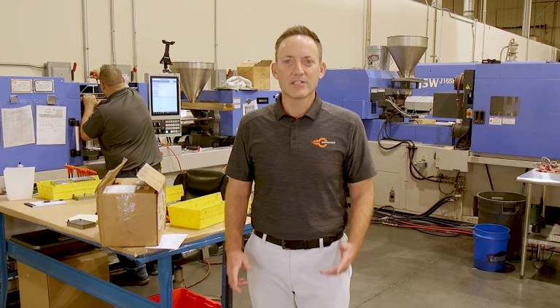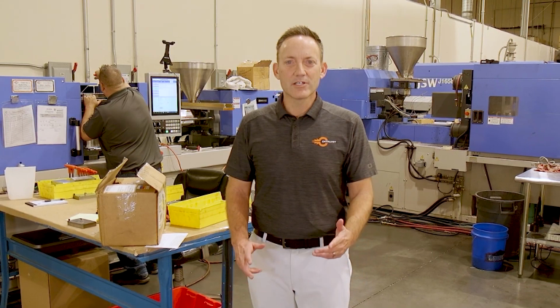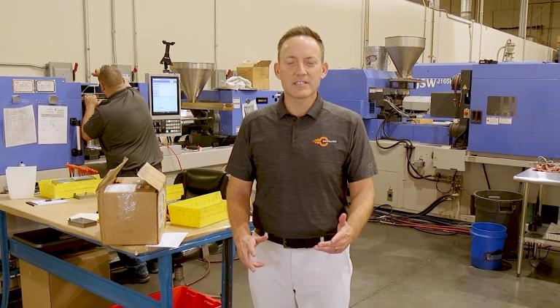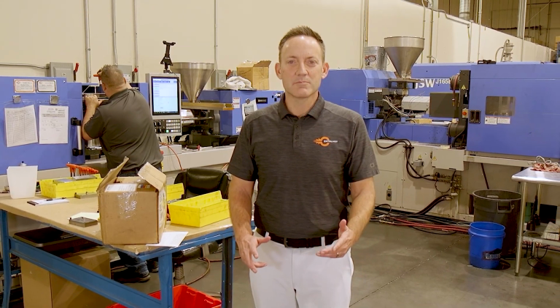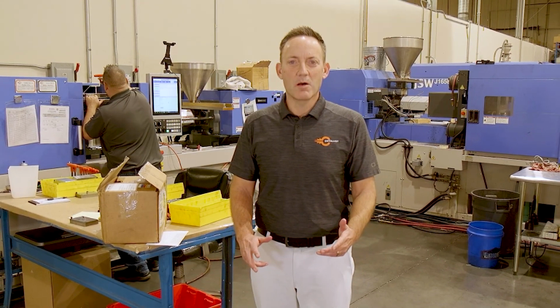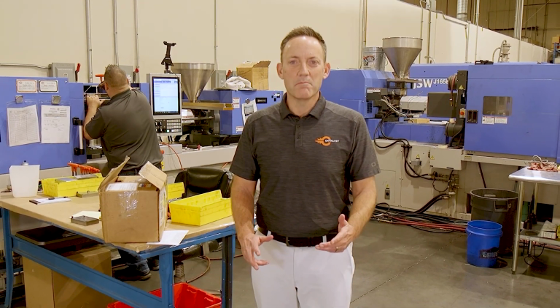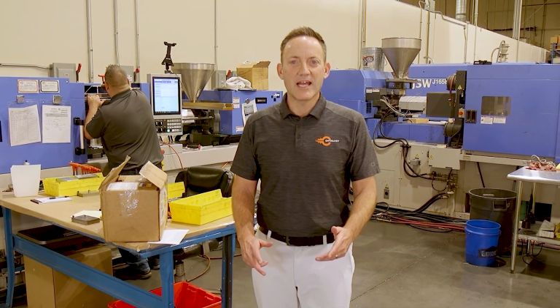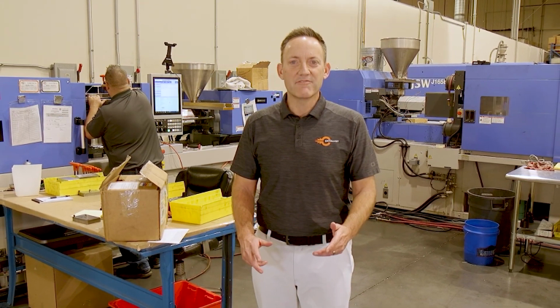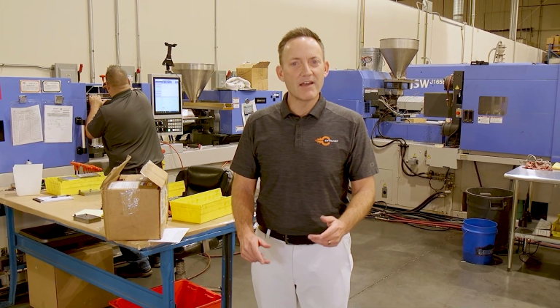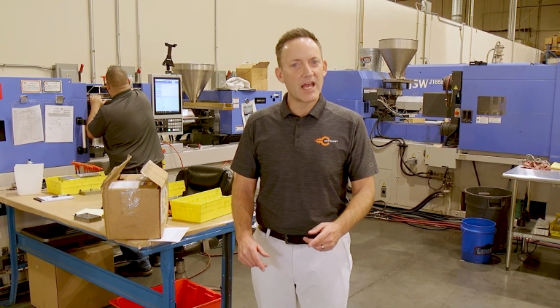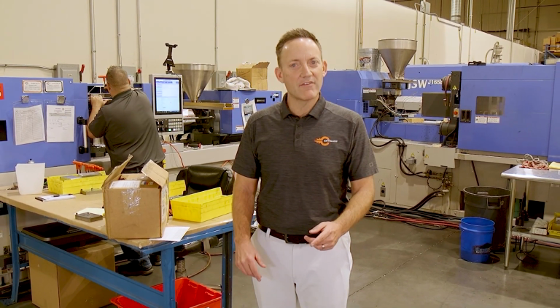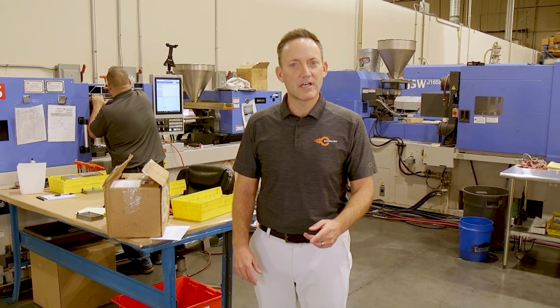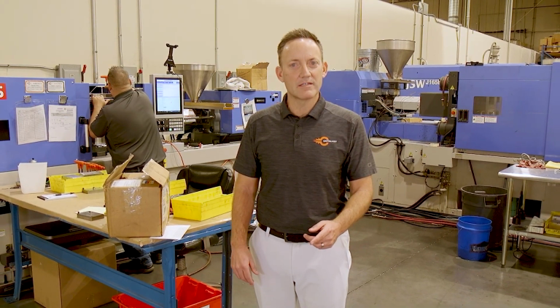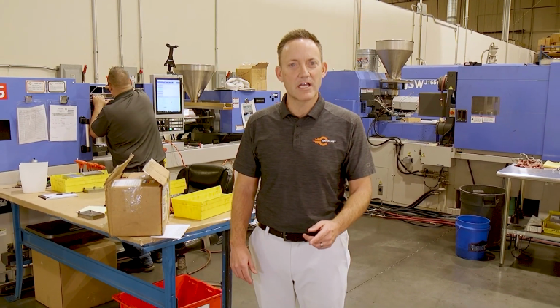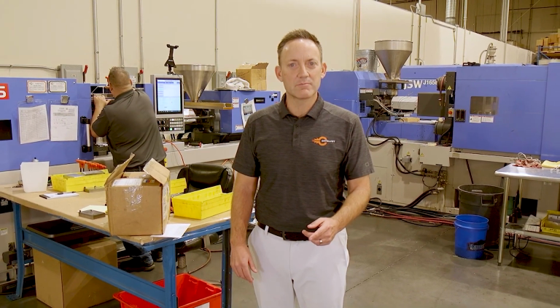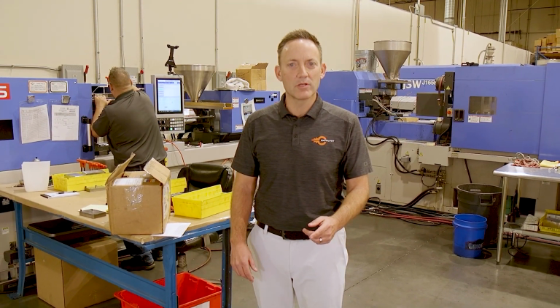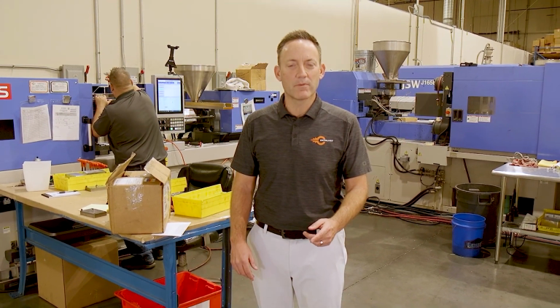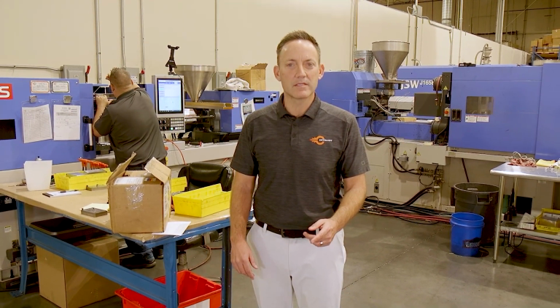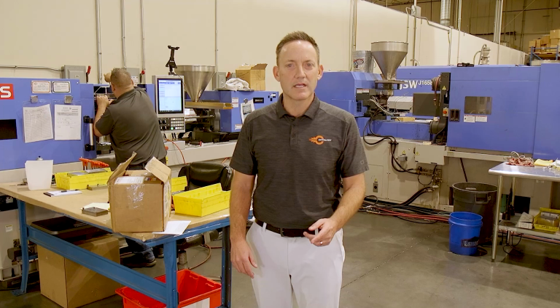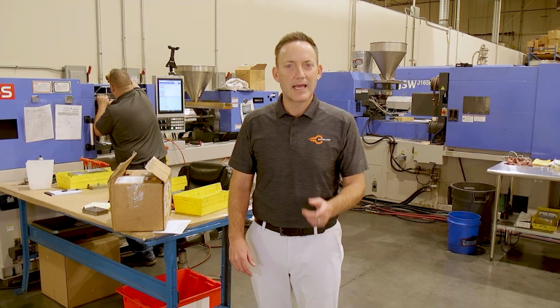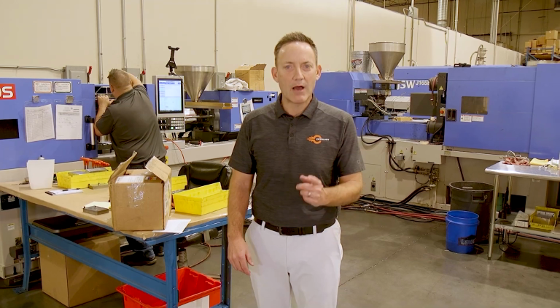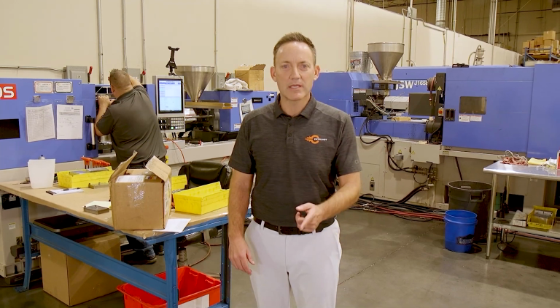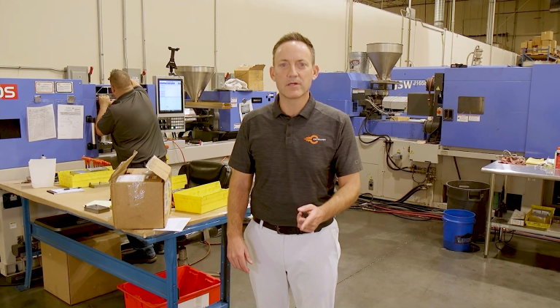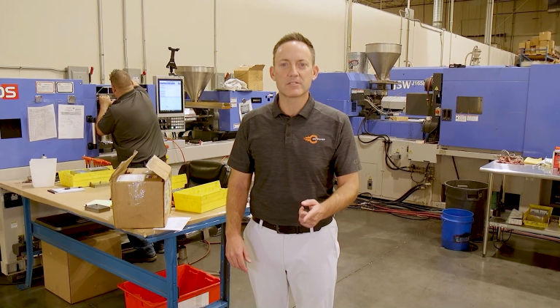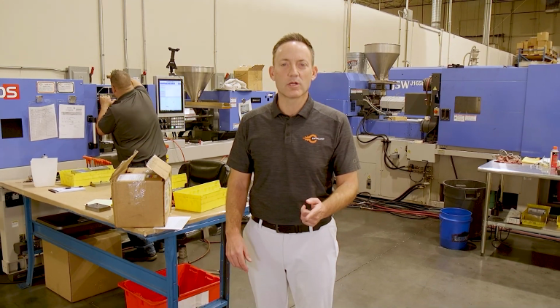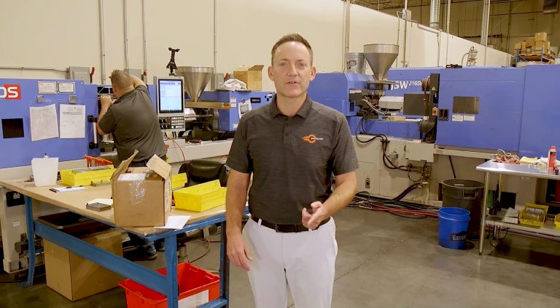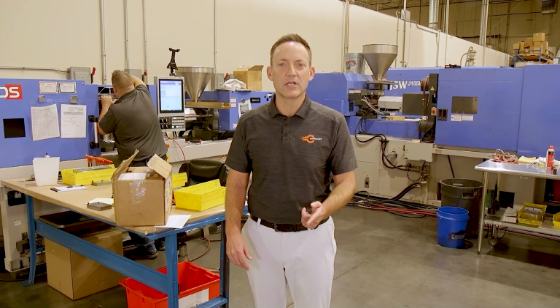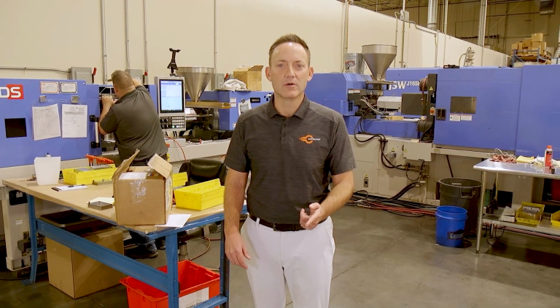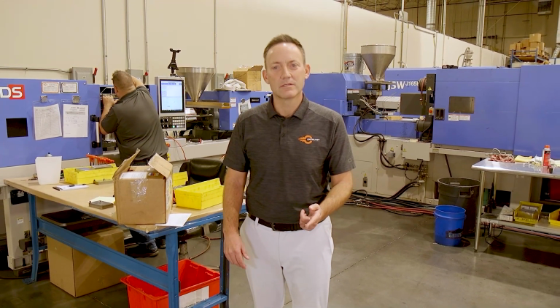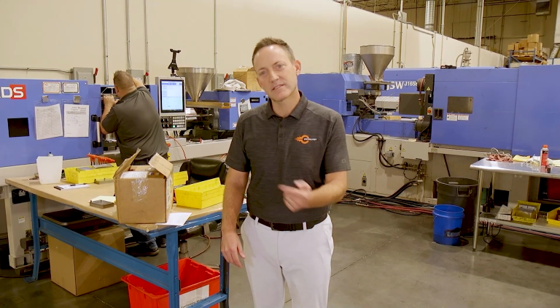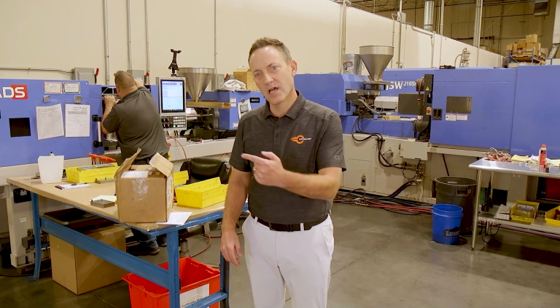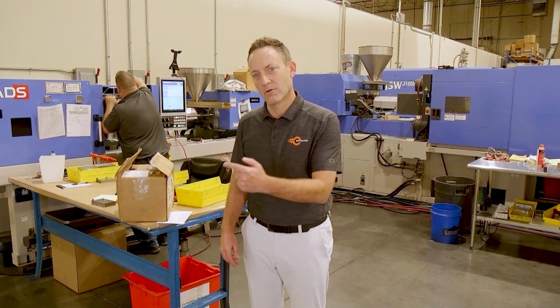Let's look at the small but mighty five and a half ton injection molding press and how we can put it to work for you. Let's go!